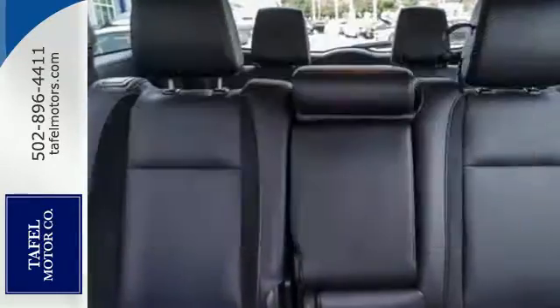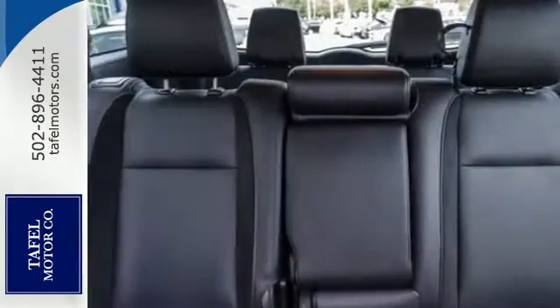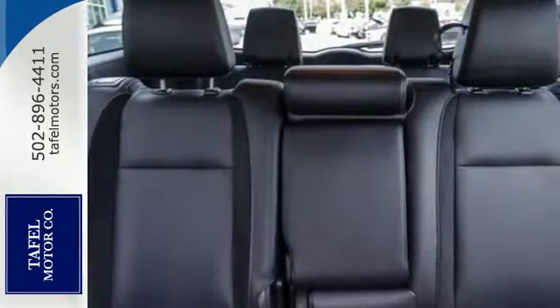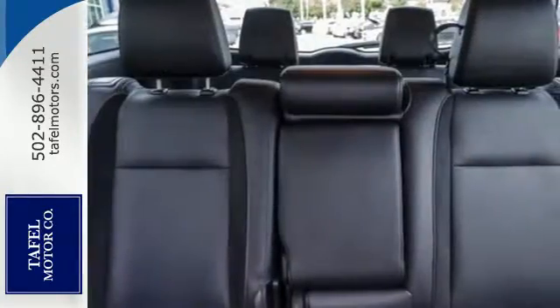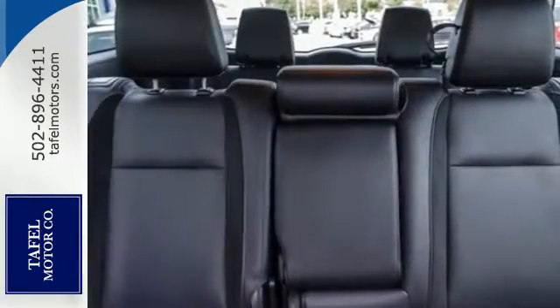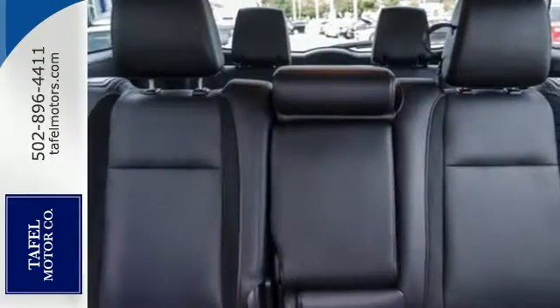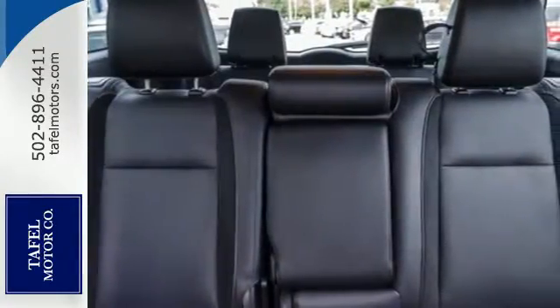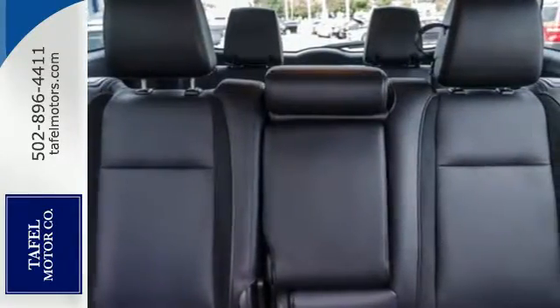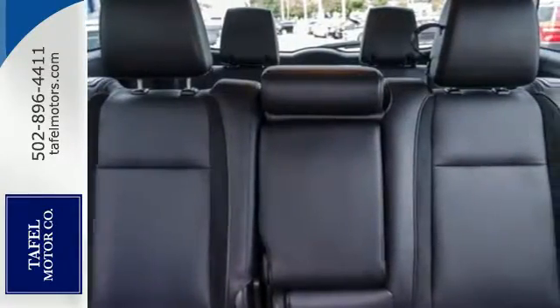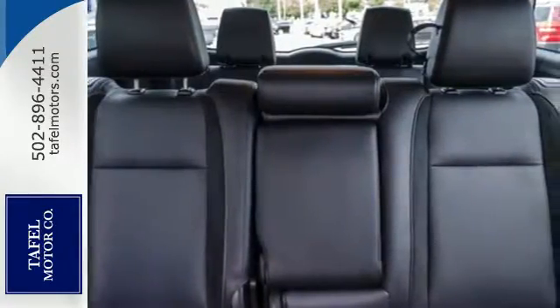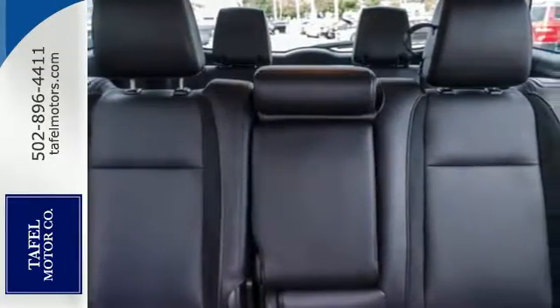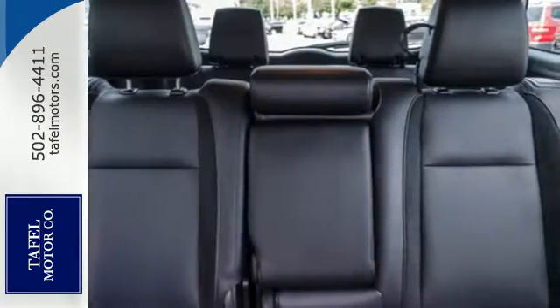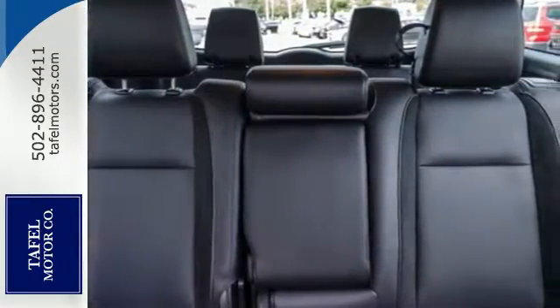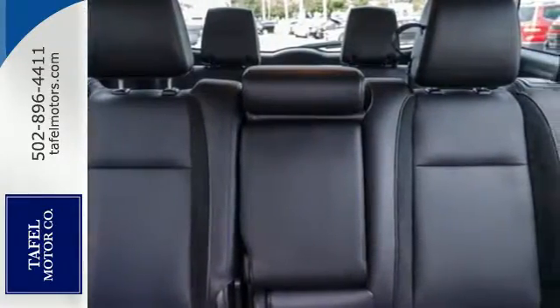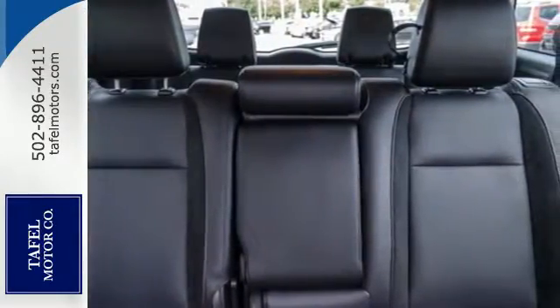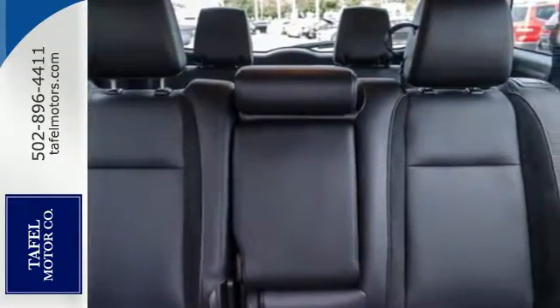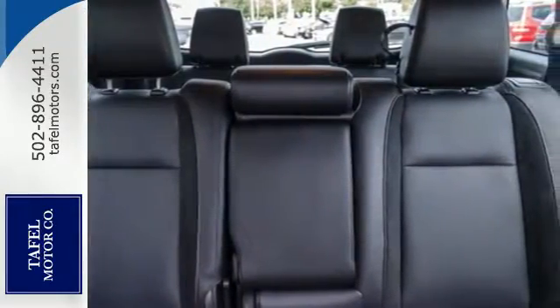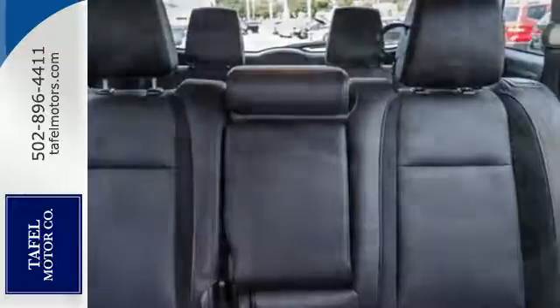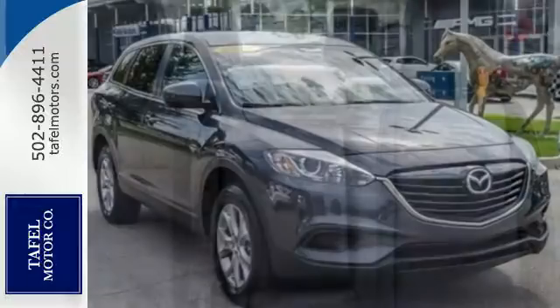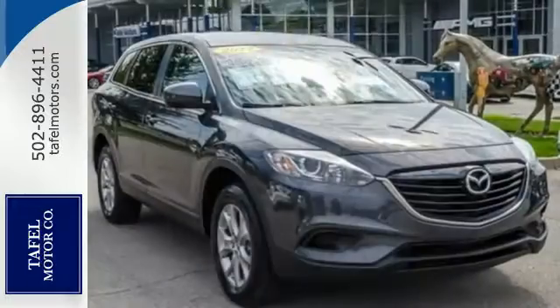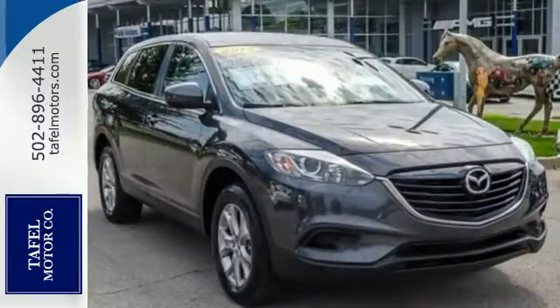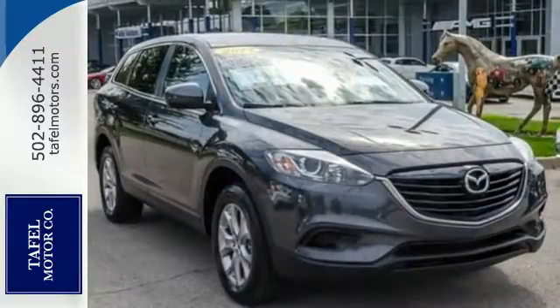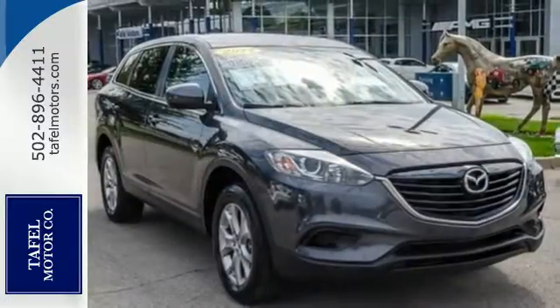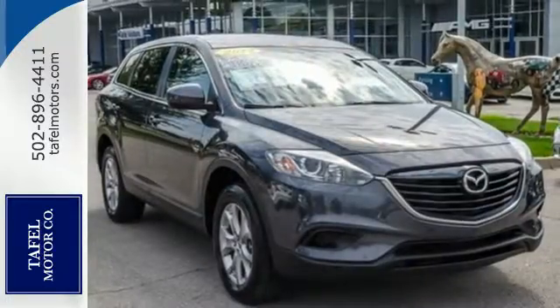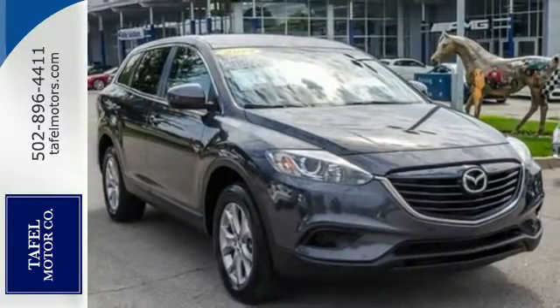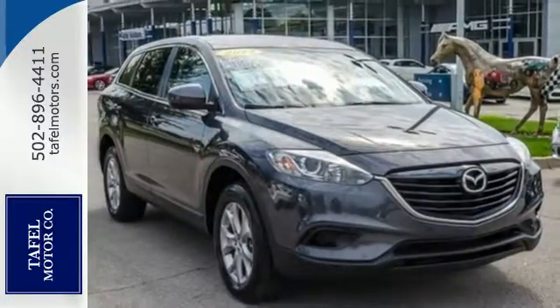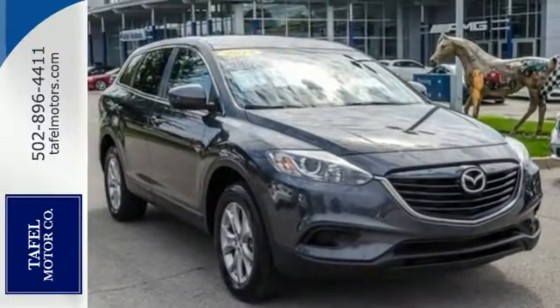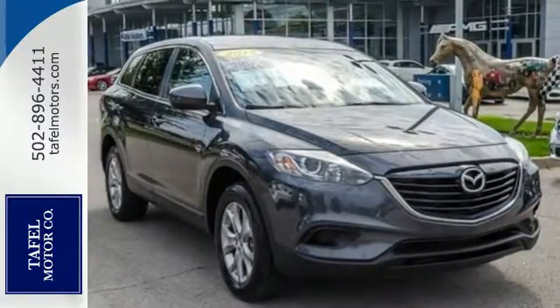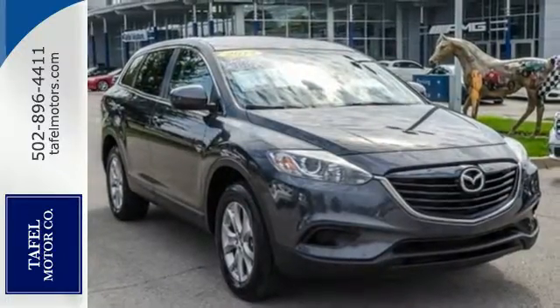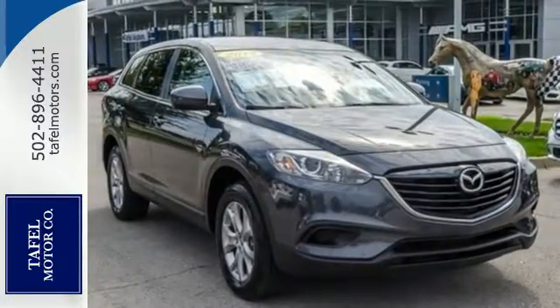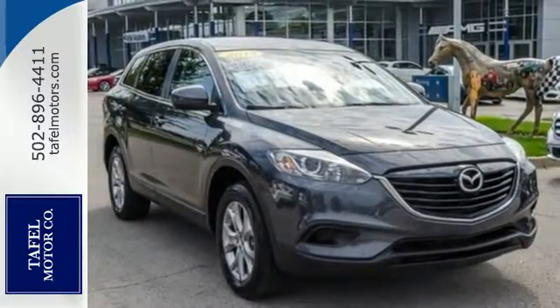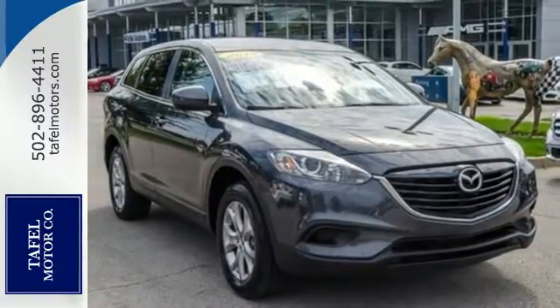Driver and passengers agree, this Mazda CX-9 has everything you could want and more.